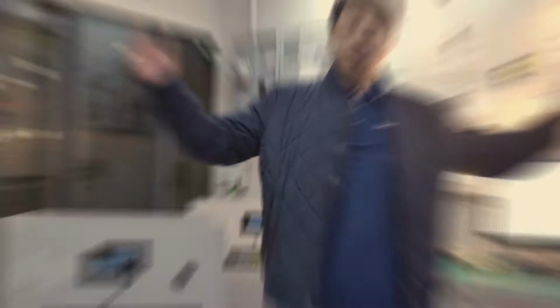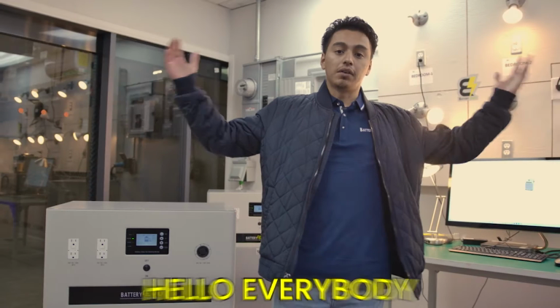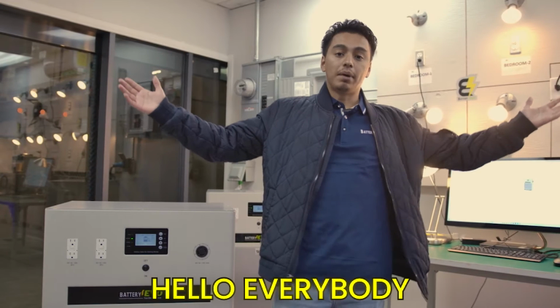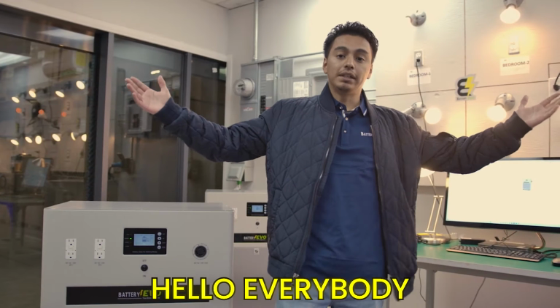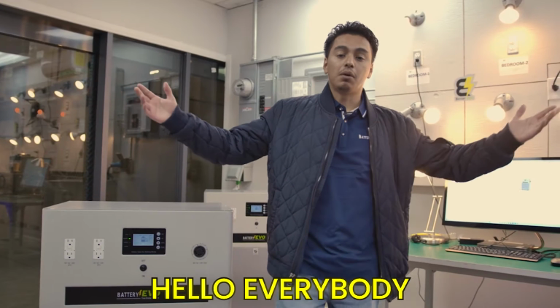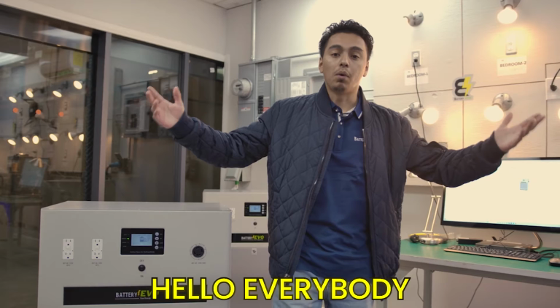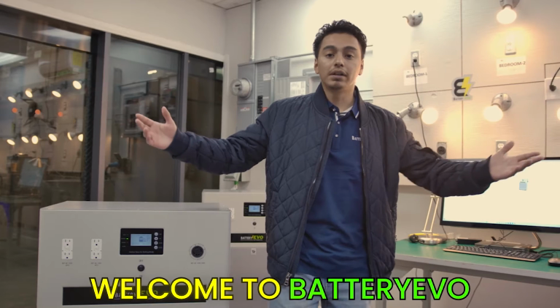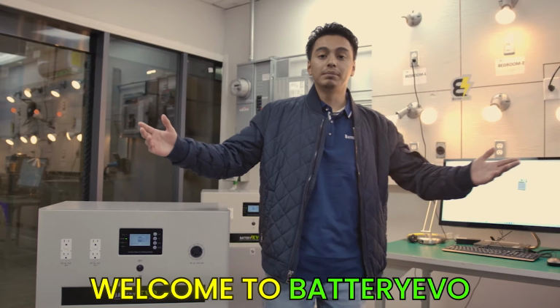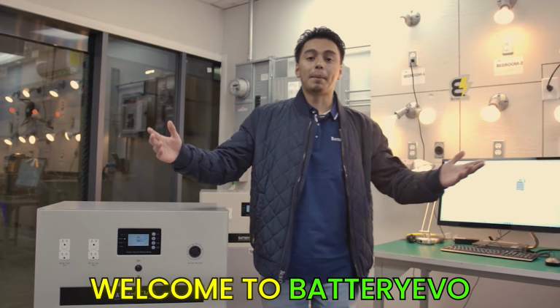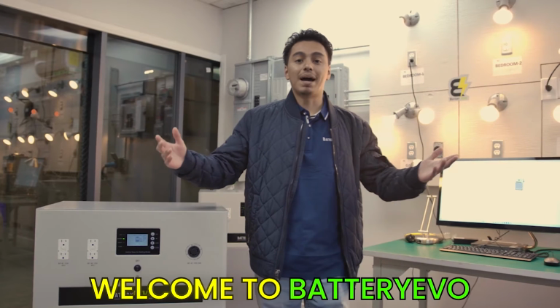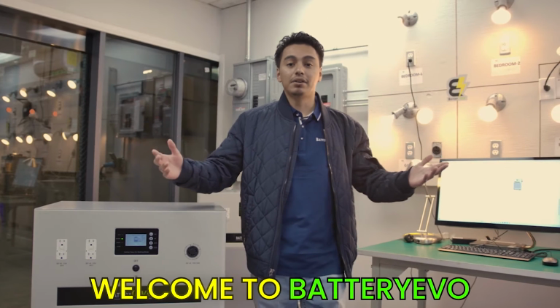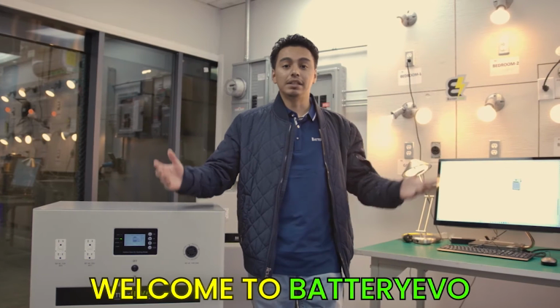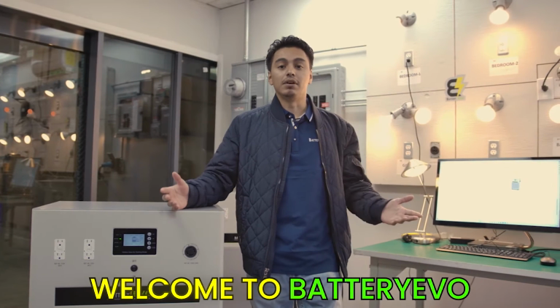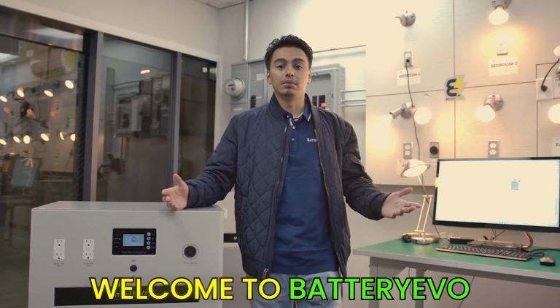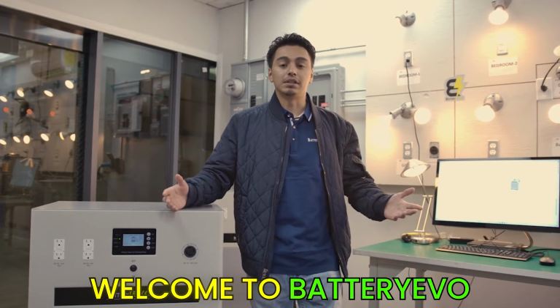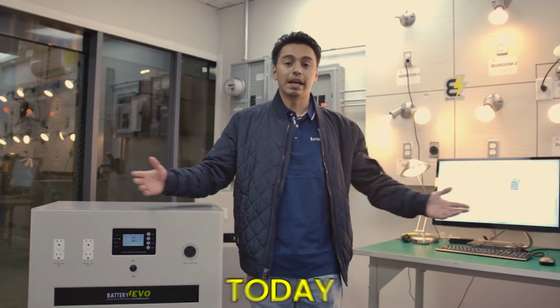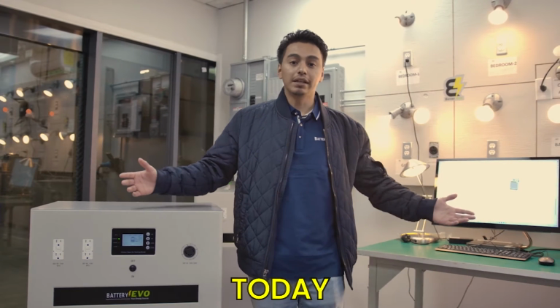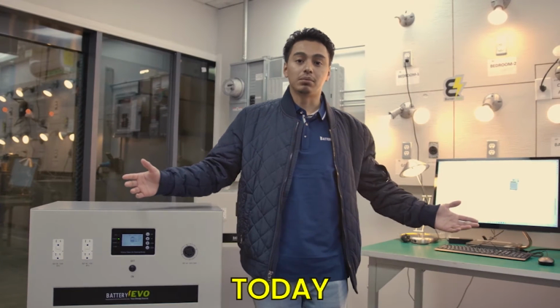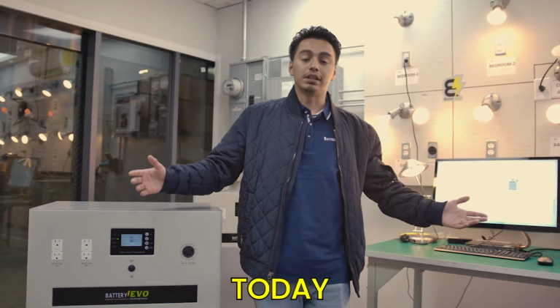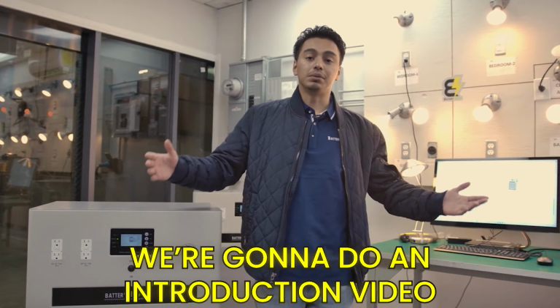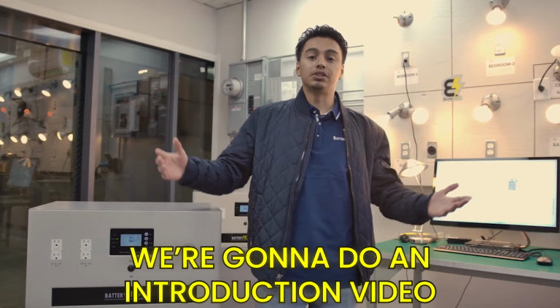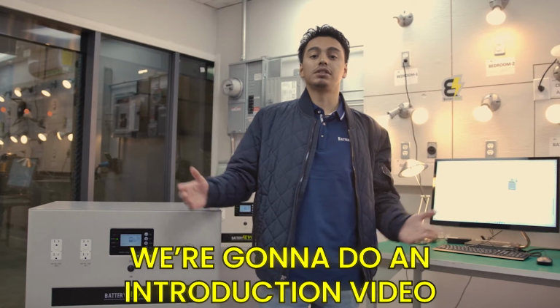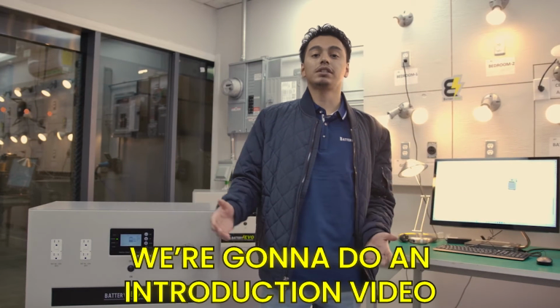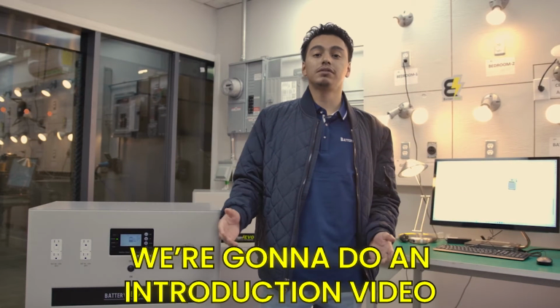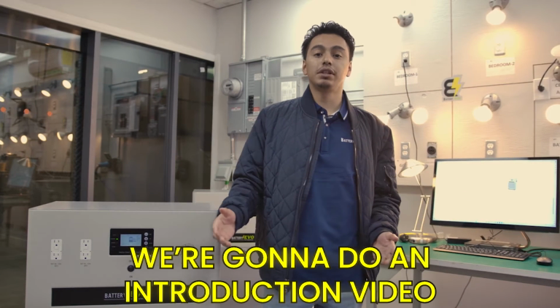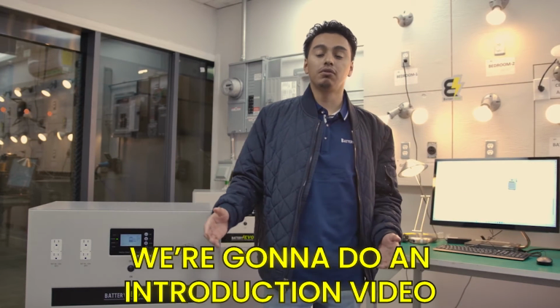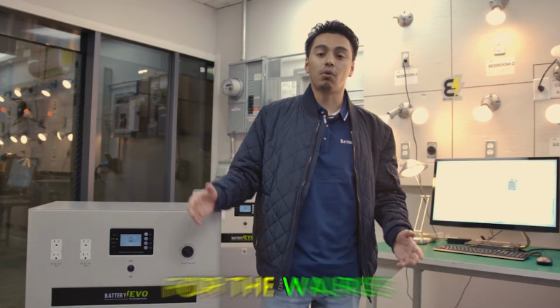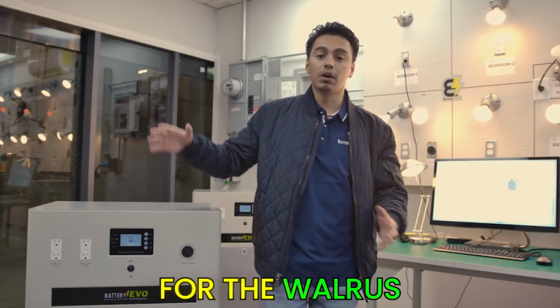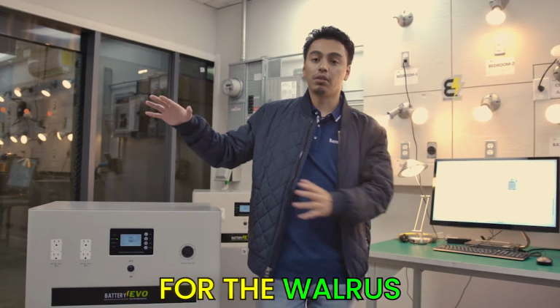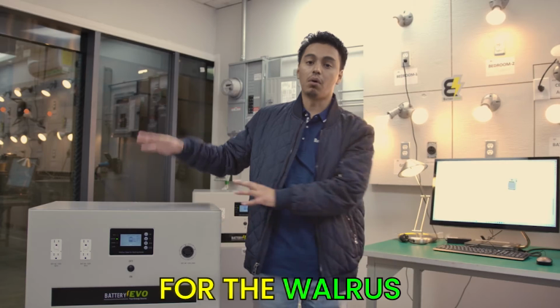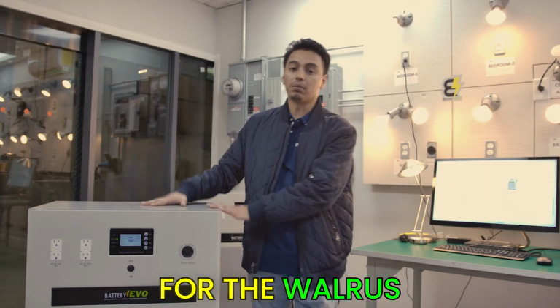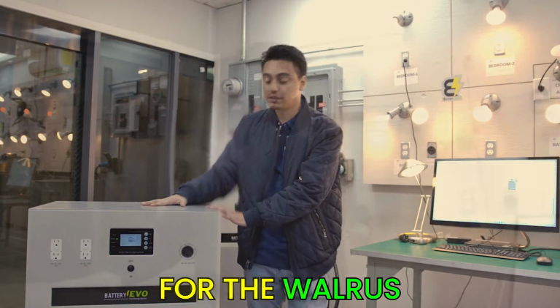Hello, everybody. Welcome to Battery Evo. Today, we're going to do an introduction video for the Walrus.